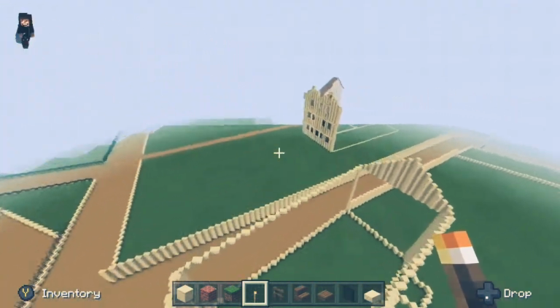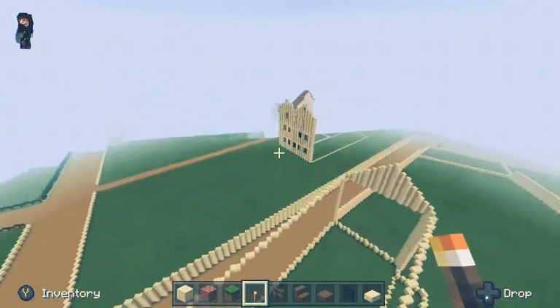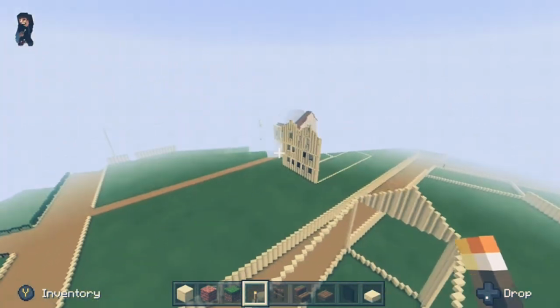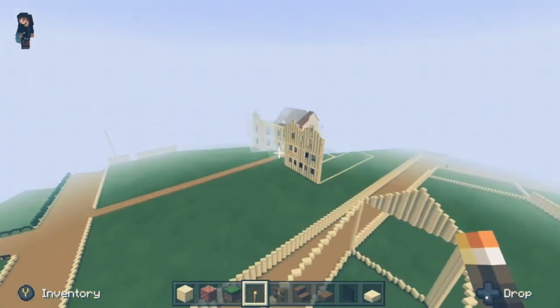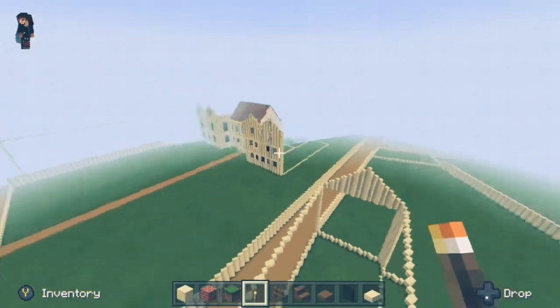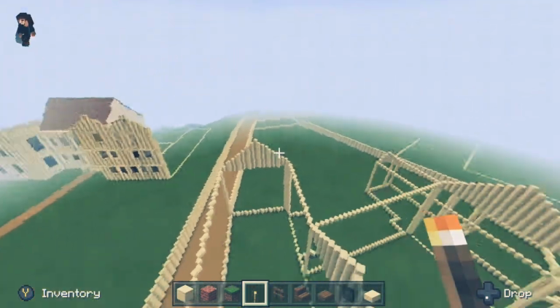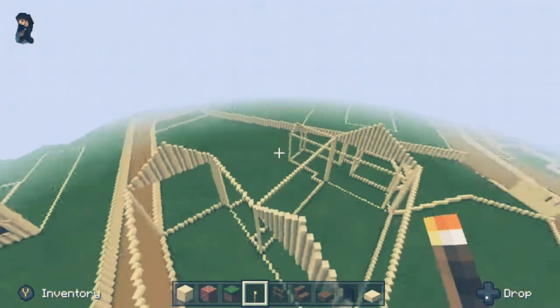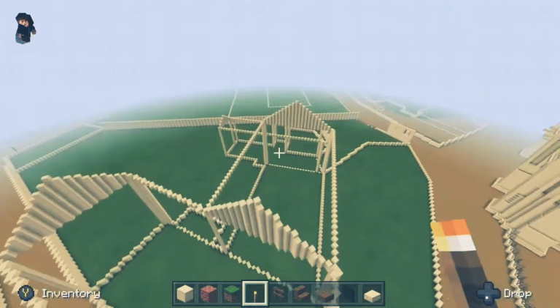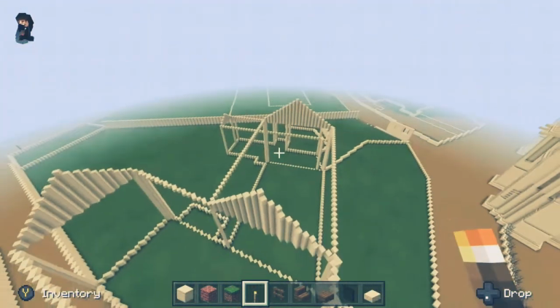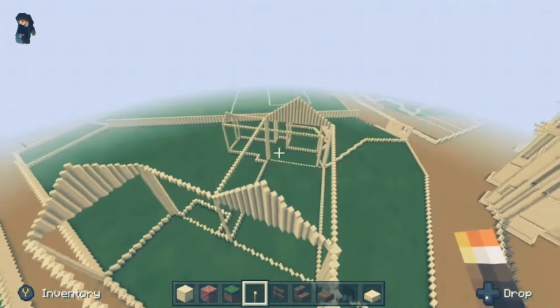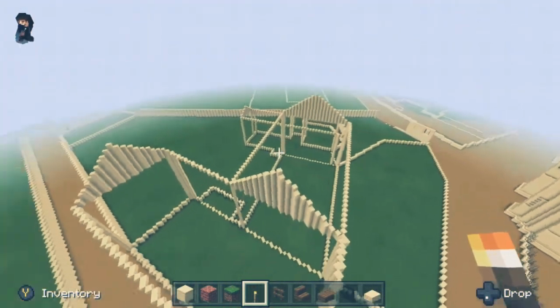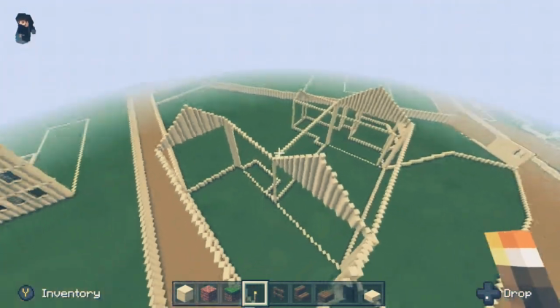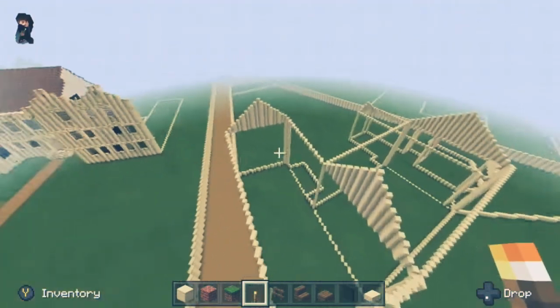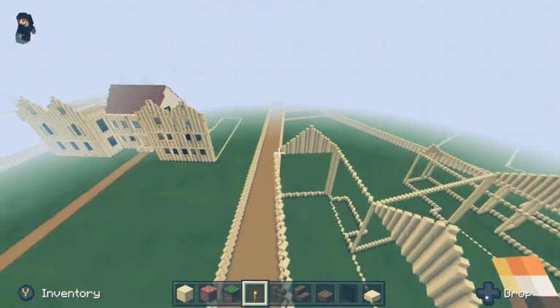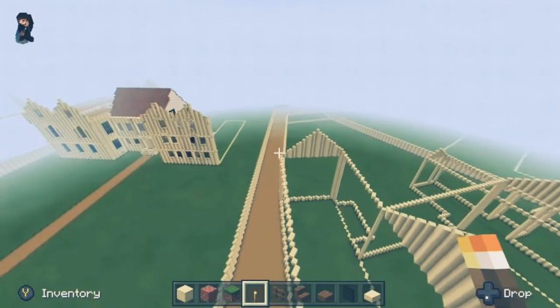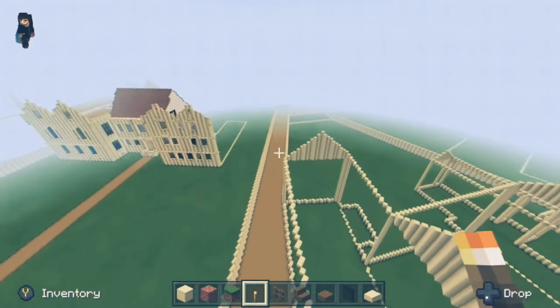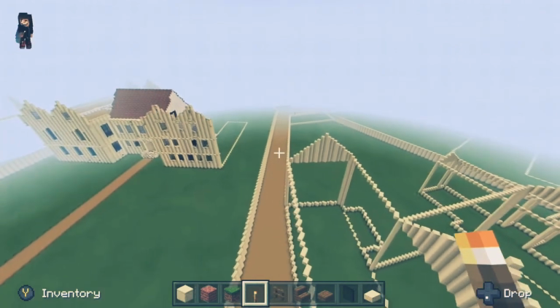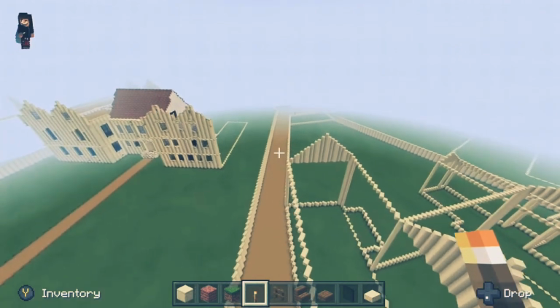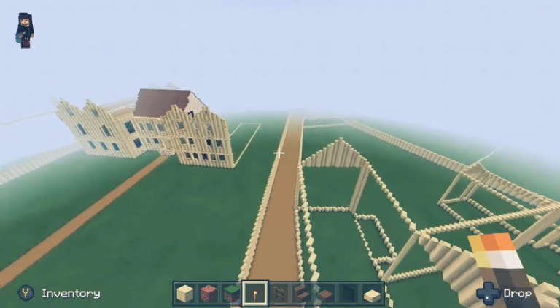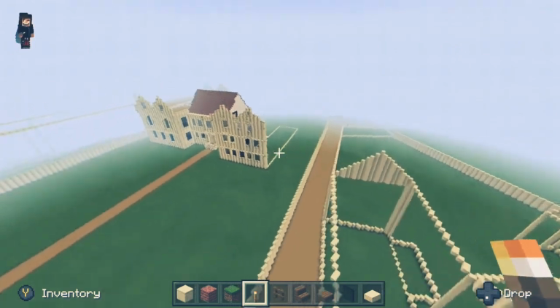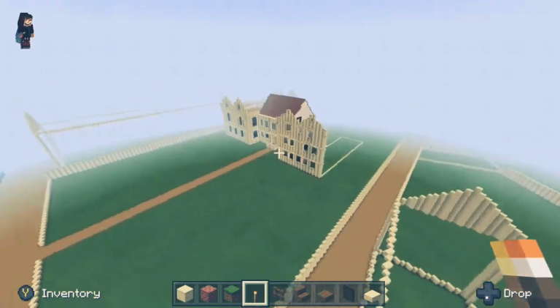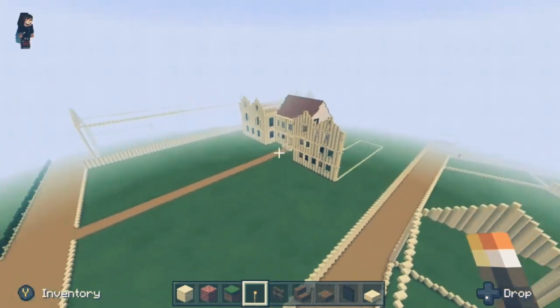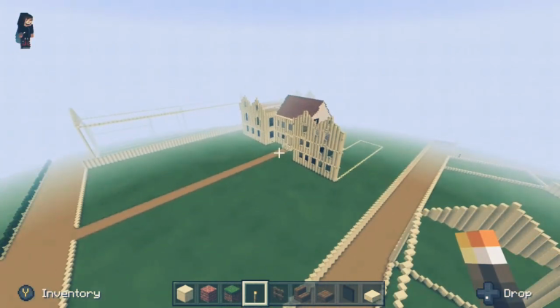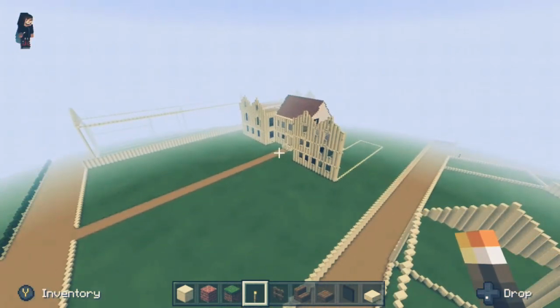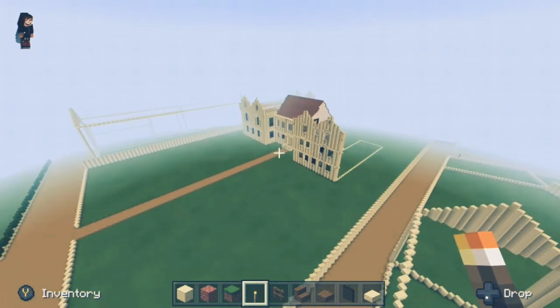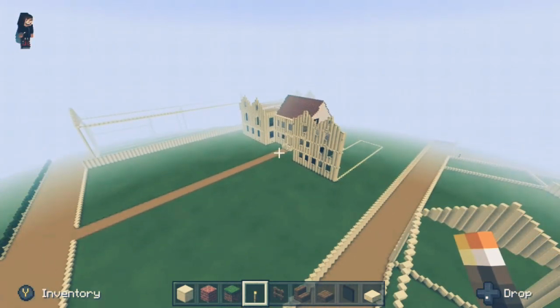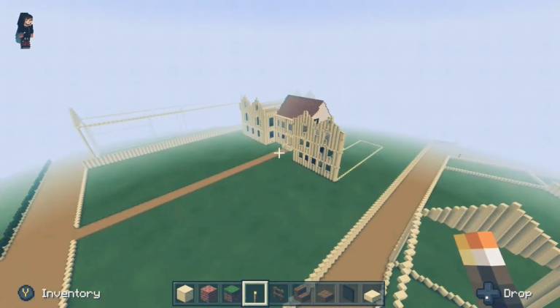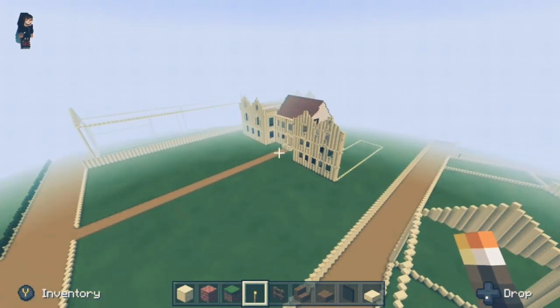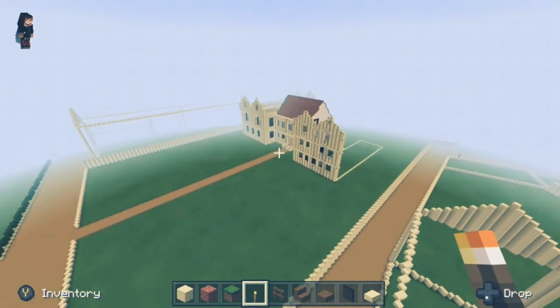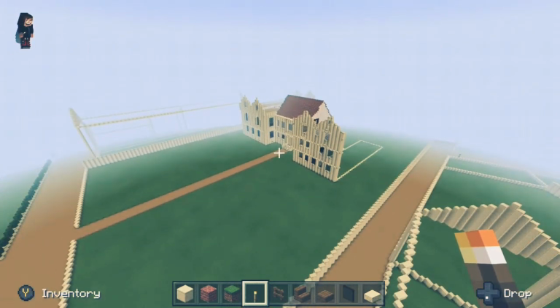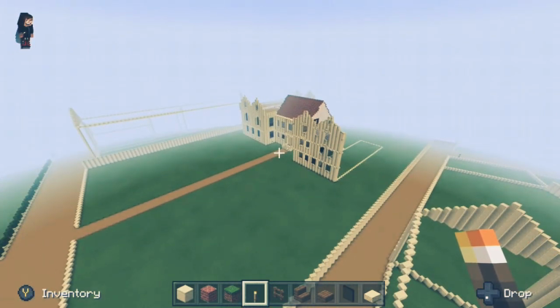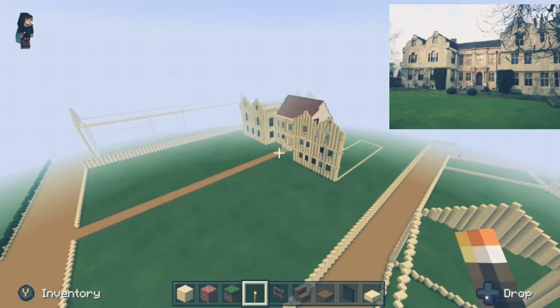That then runs alongside Chapter House Street, which is where the four precinct gates were, and joins onto the treasurer's house.